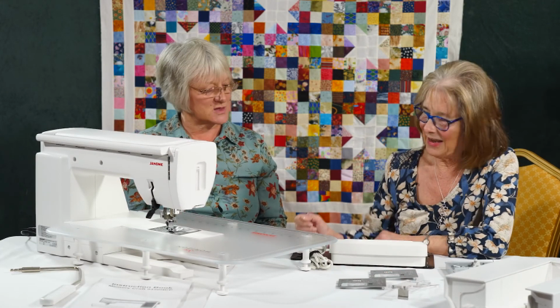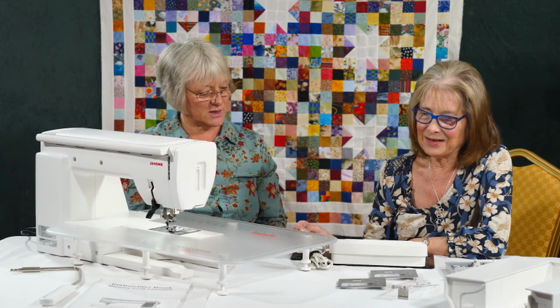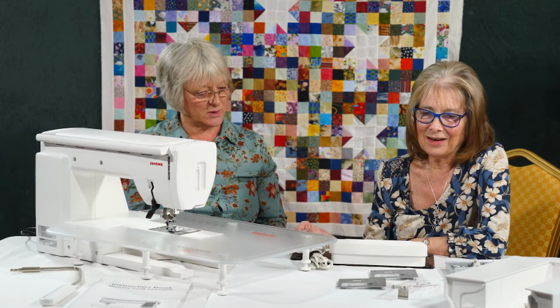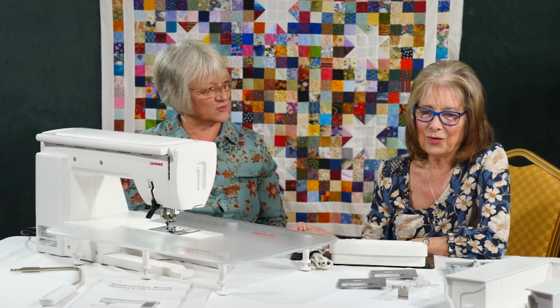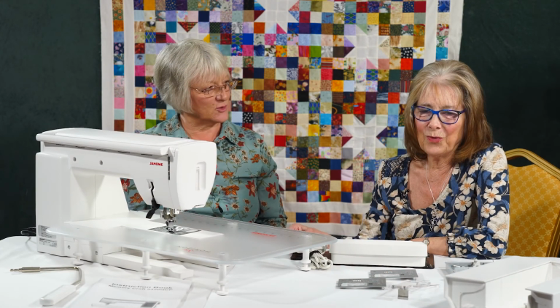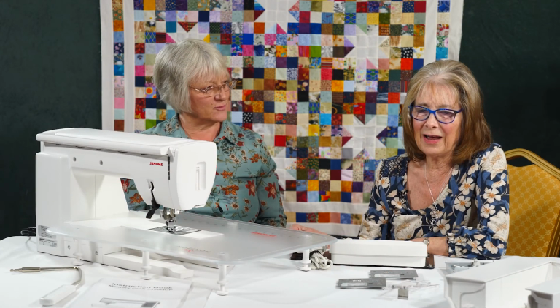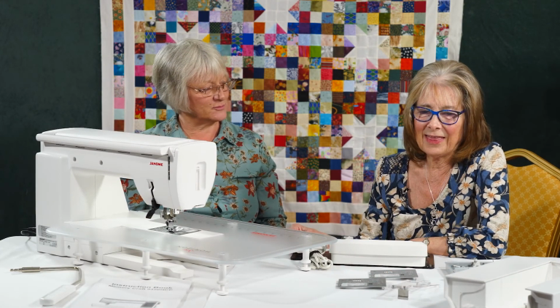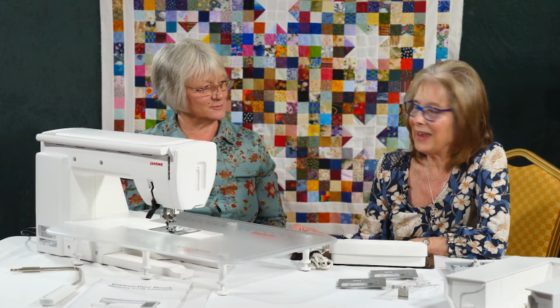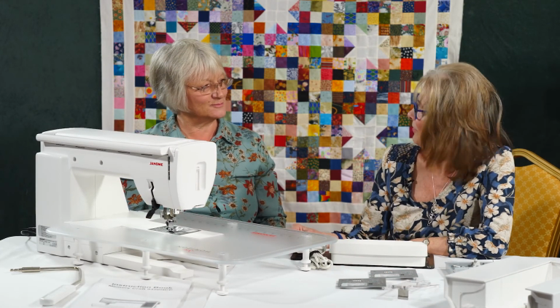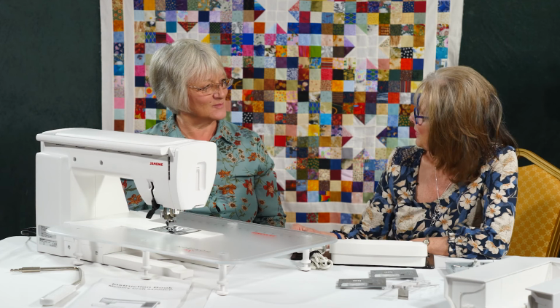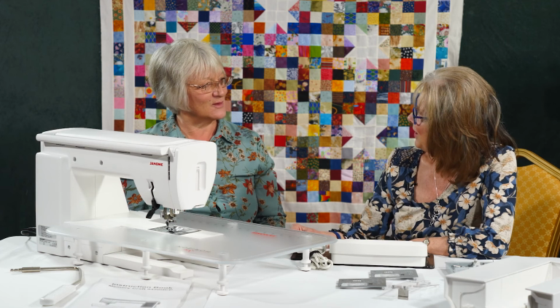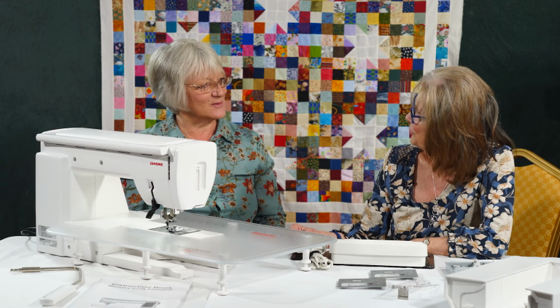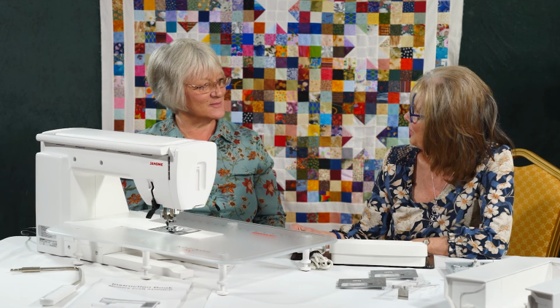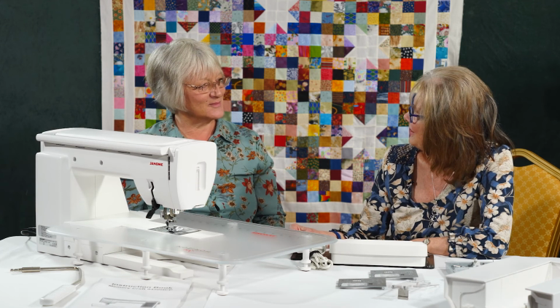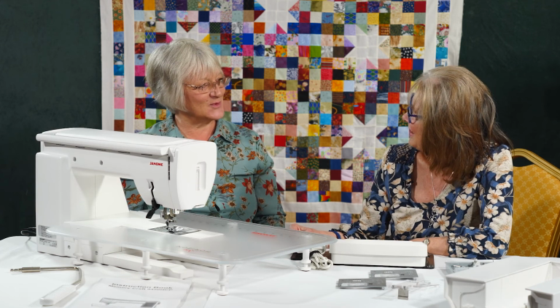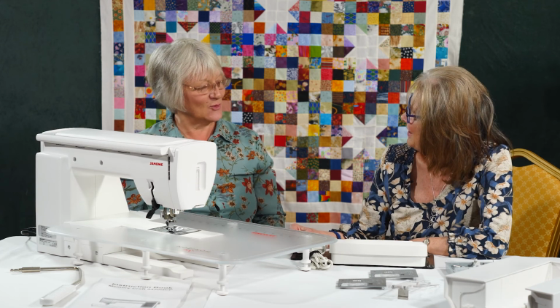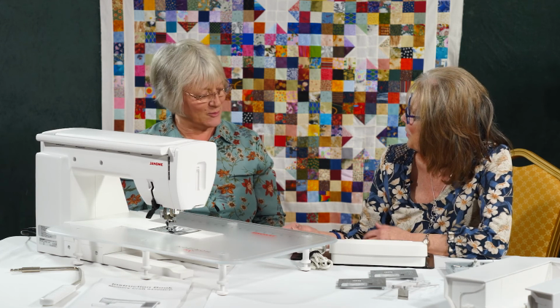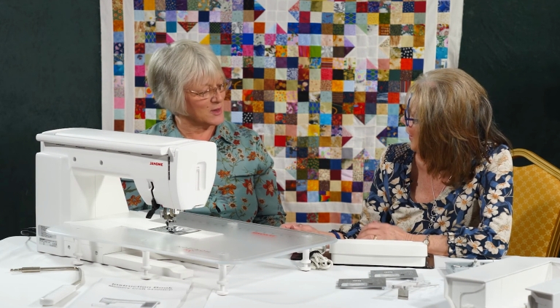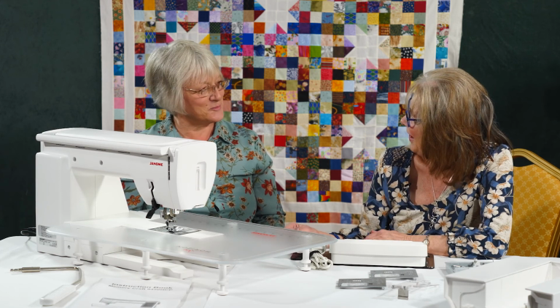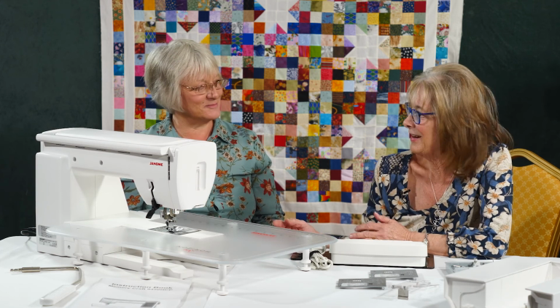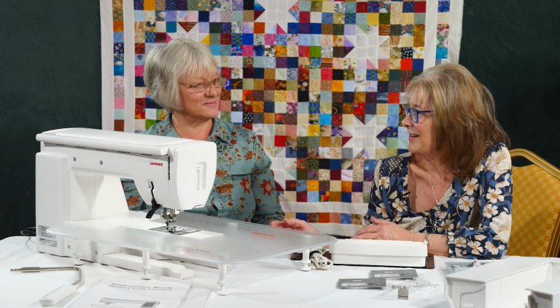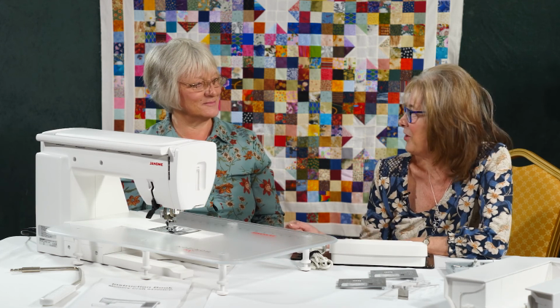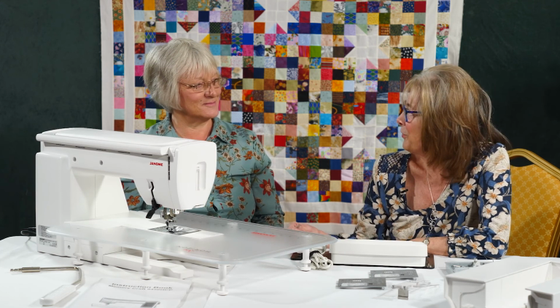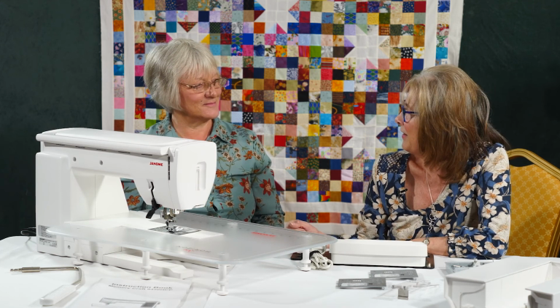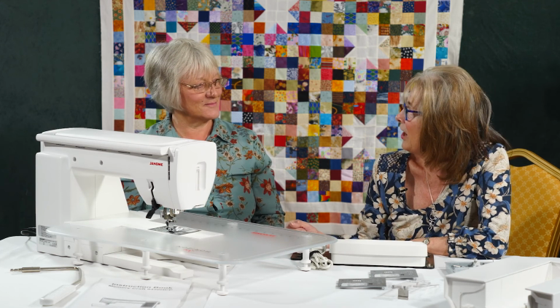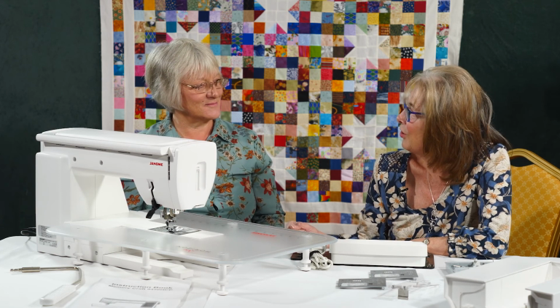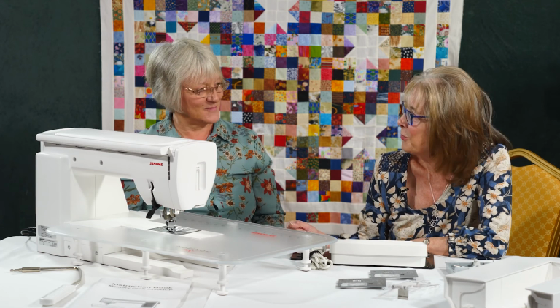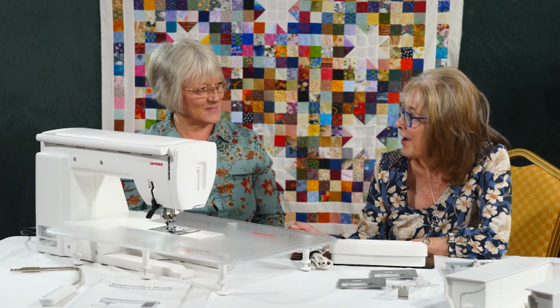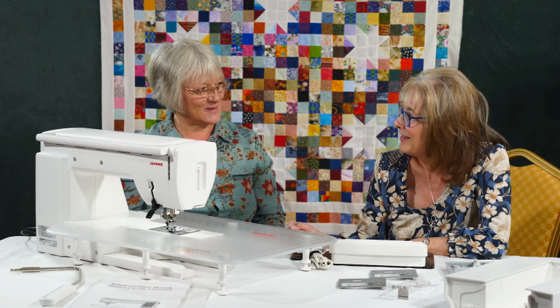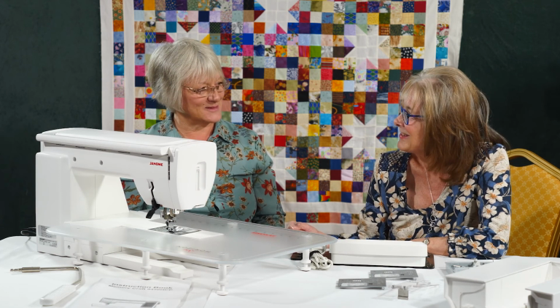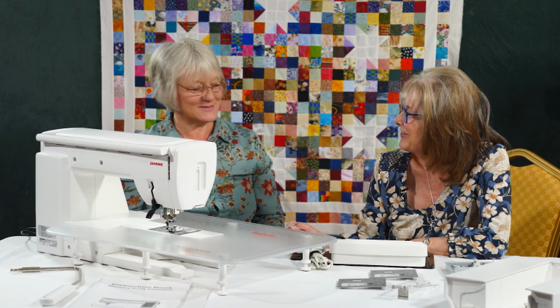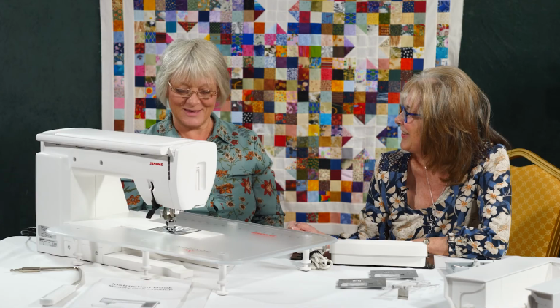We certainly can as we go through. Thank you very much Jane for joining me today. I look forward to having a lot of private lessons with you.